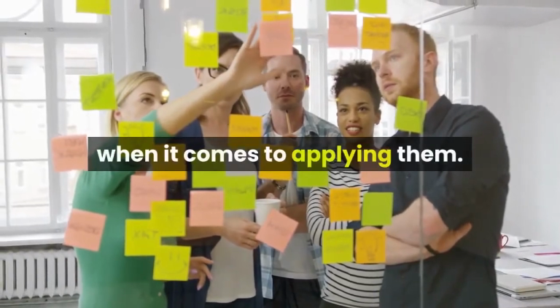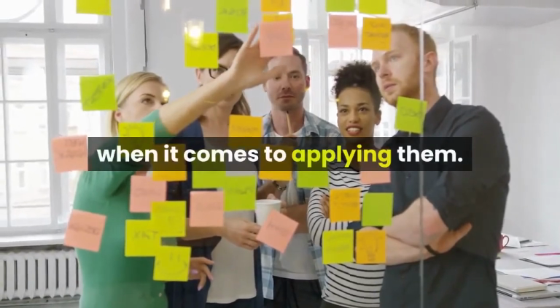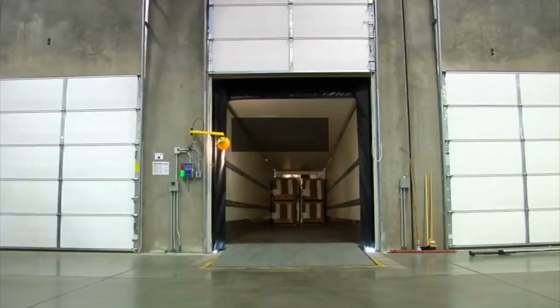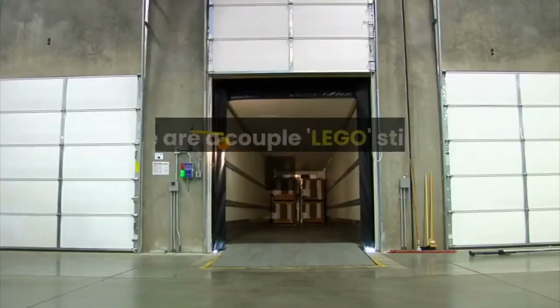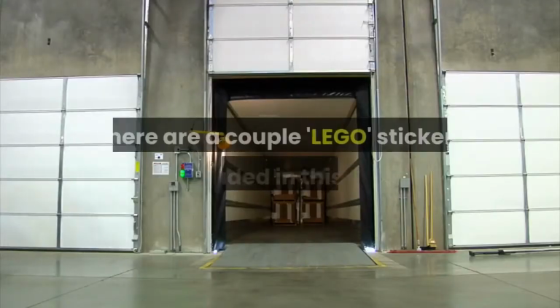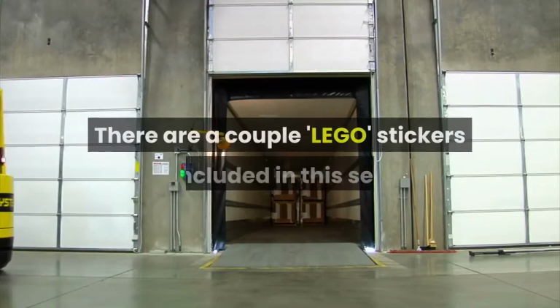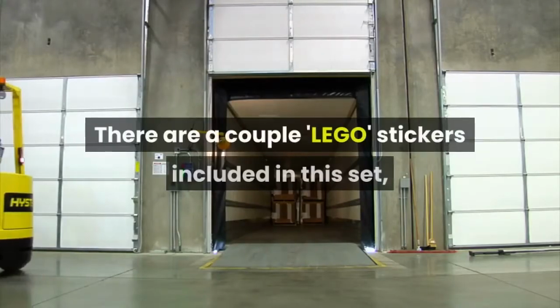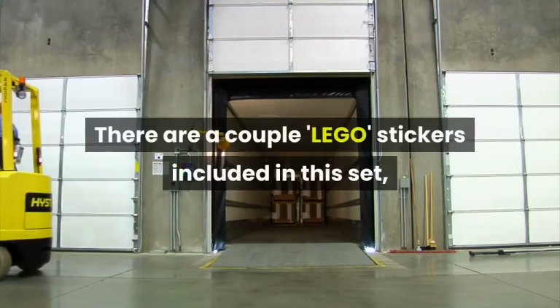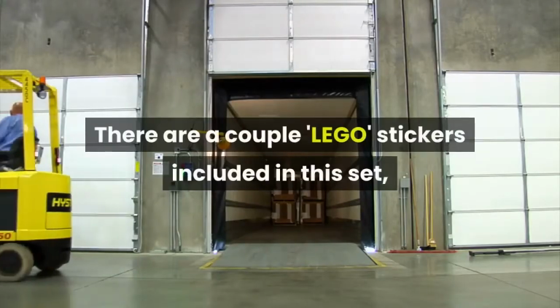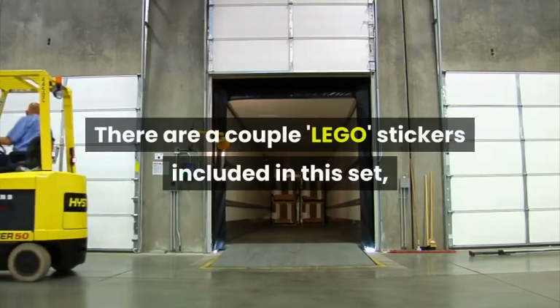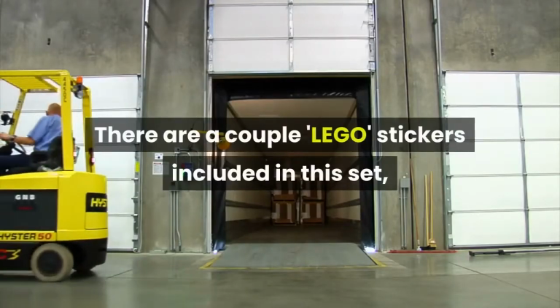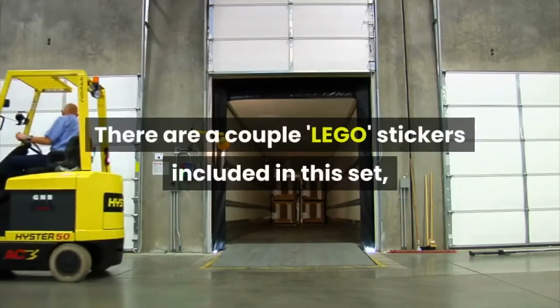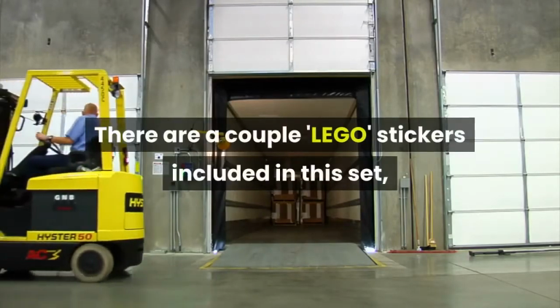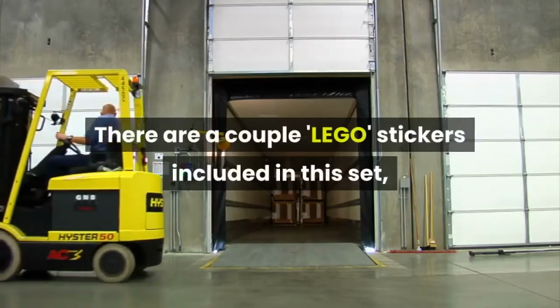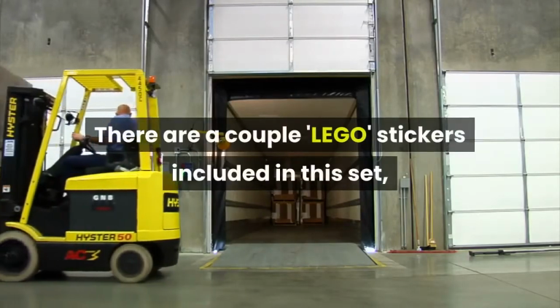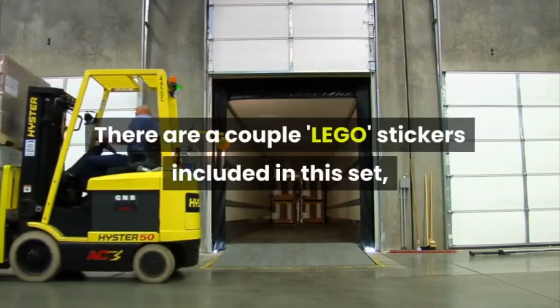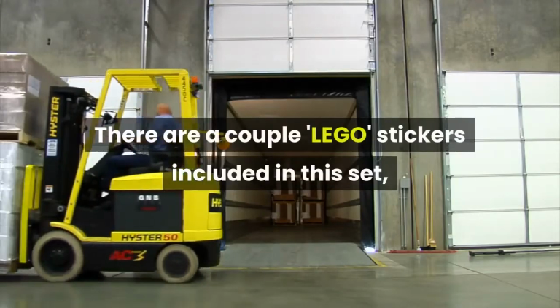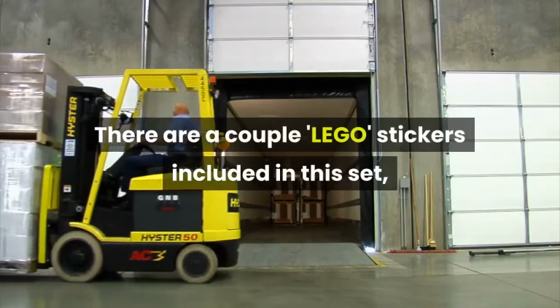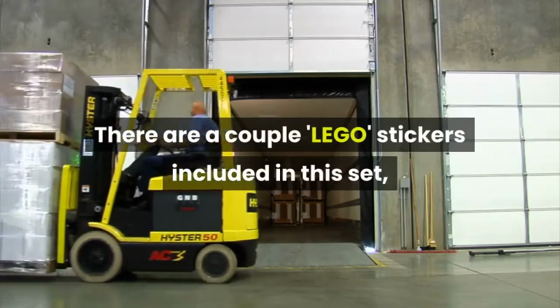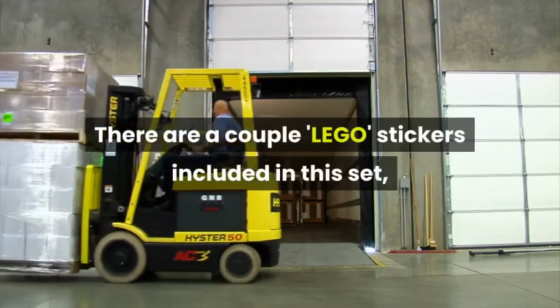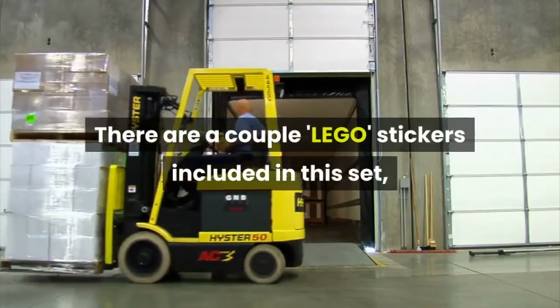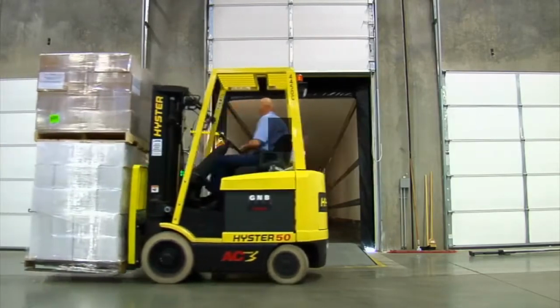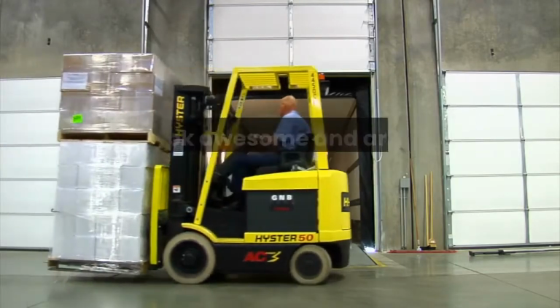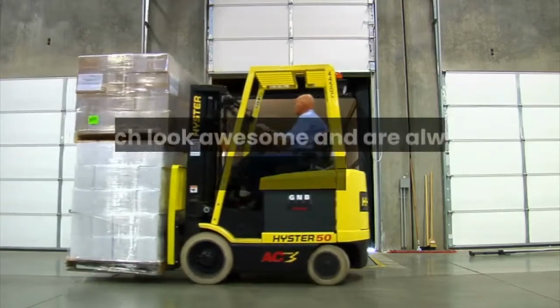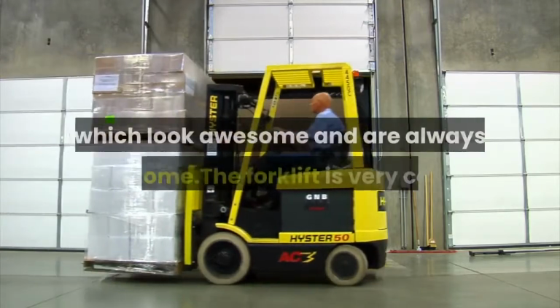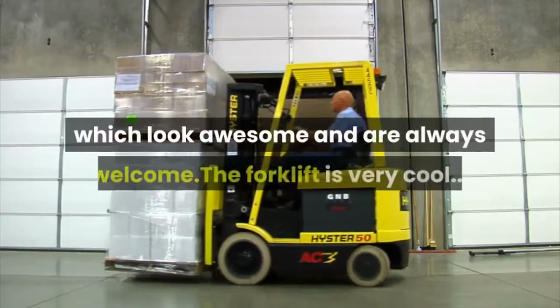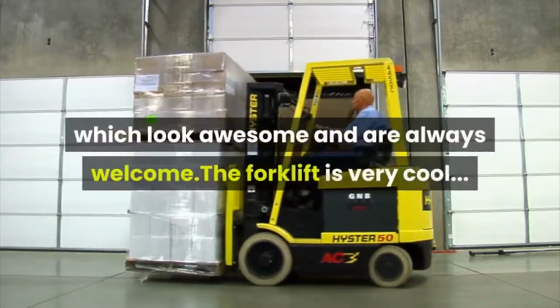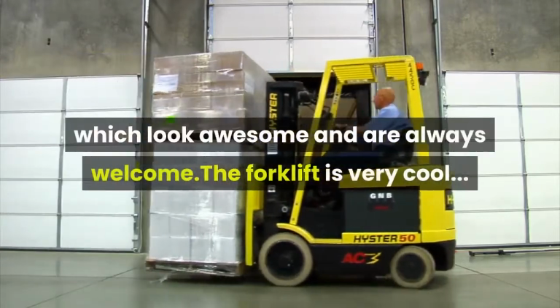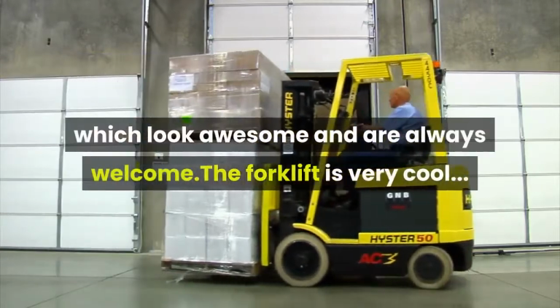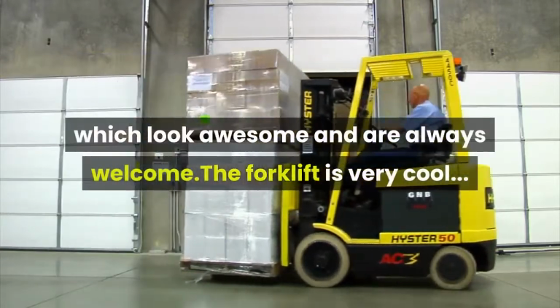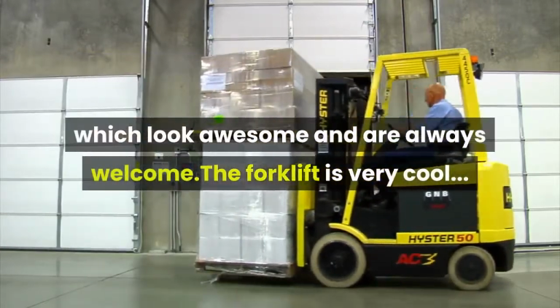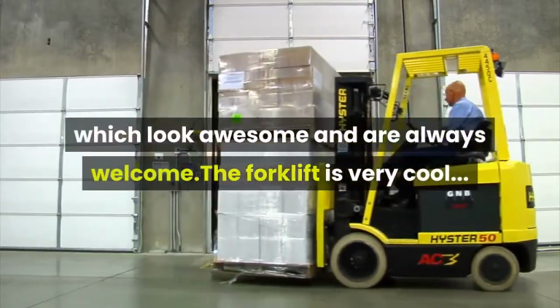There are a couple of LEGO stickers included in this set, which look awesome and are always welcome.